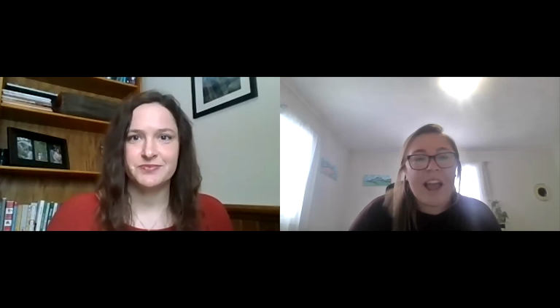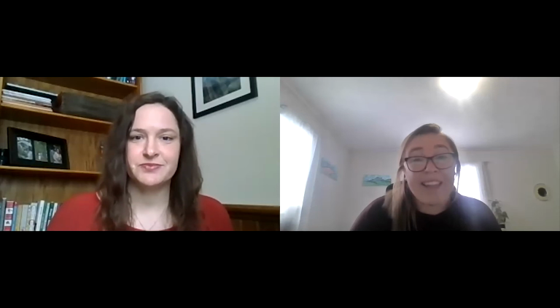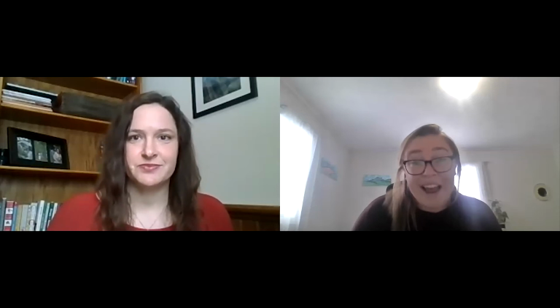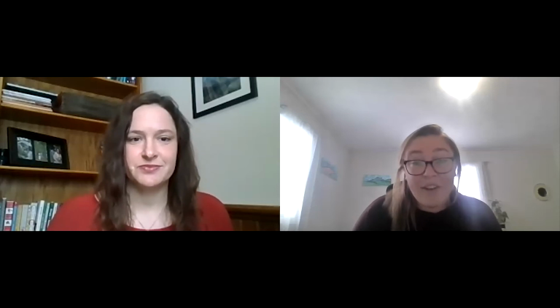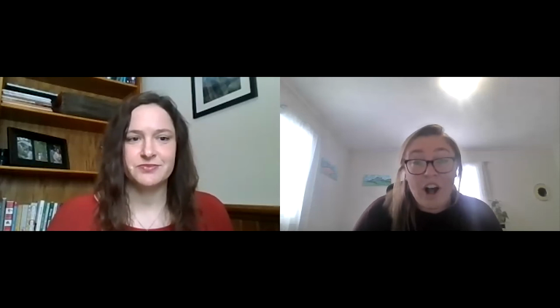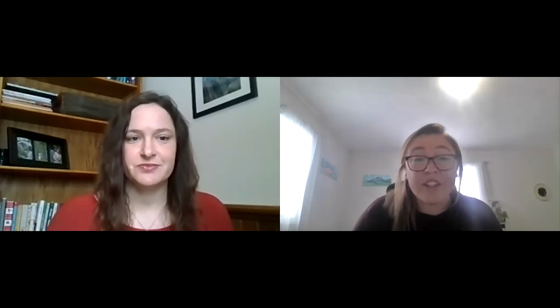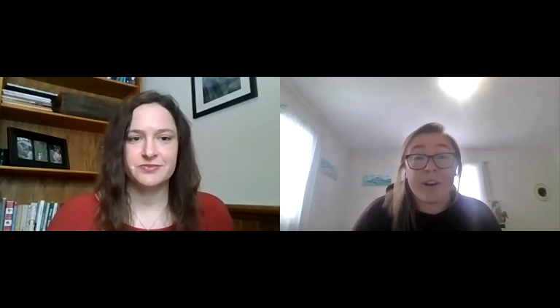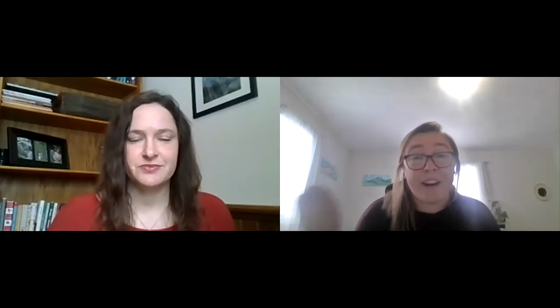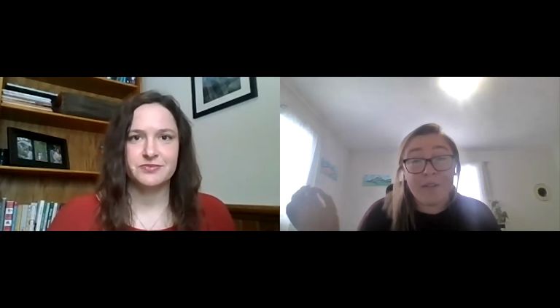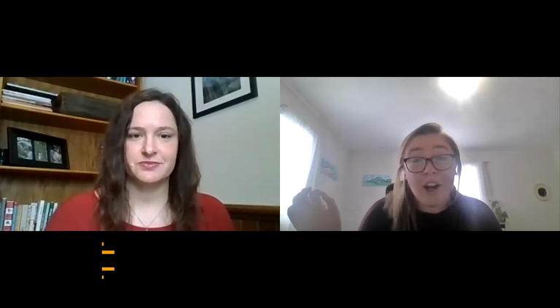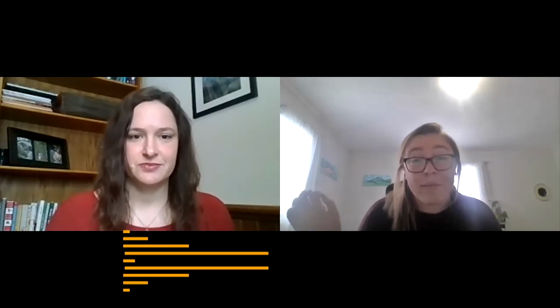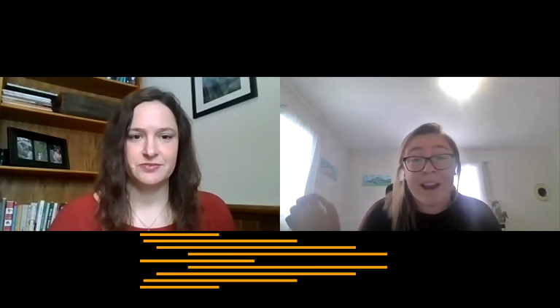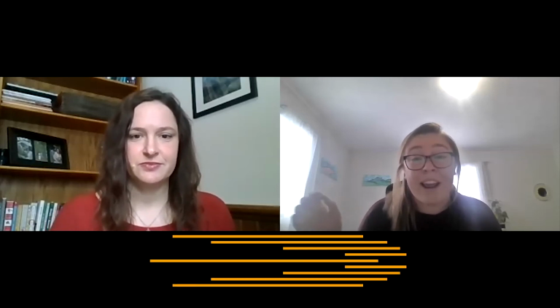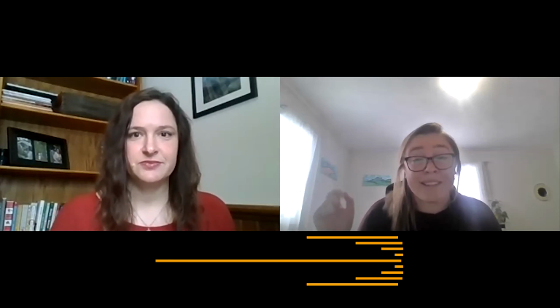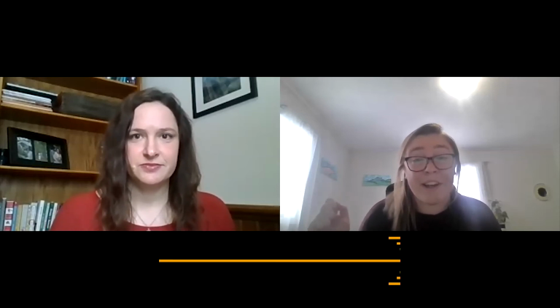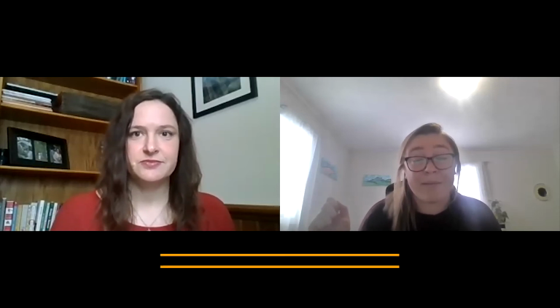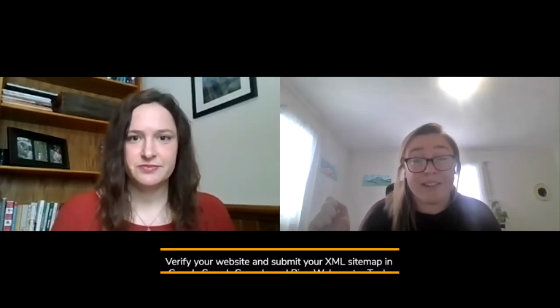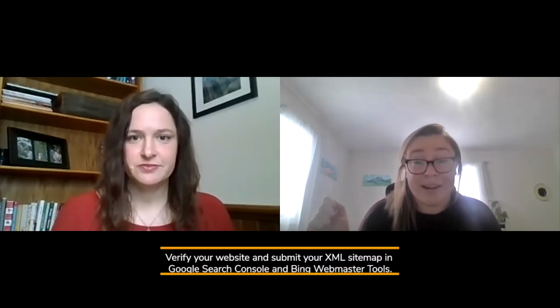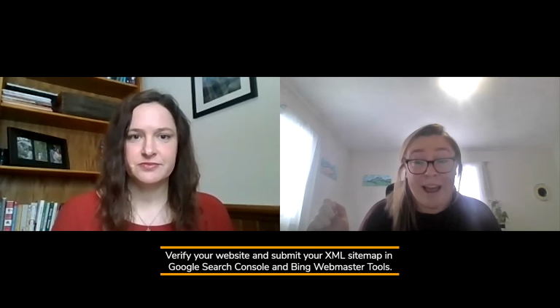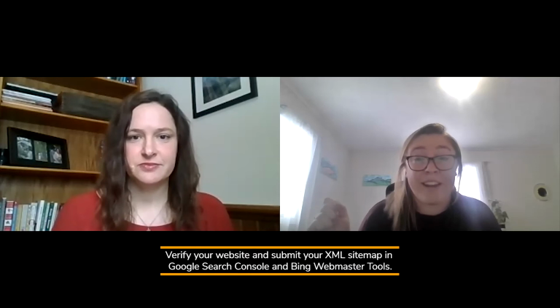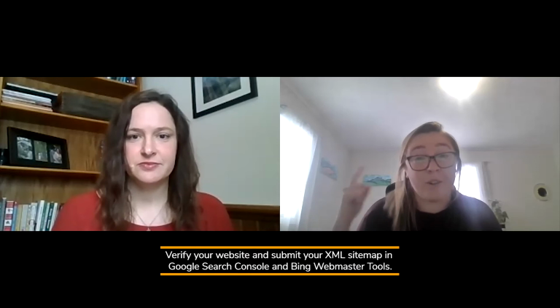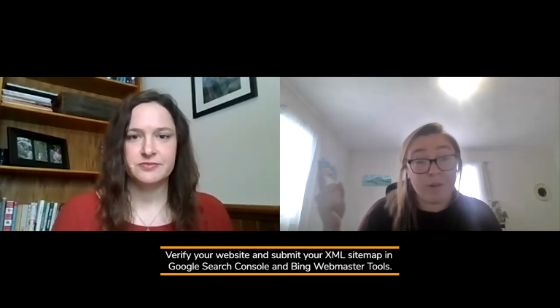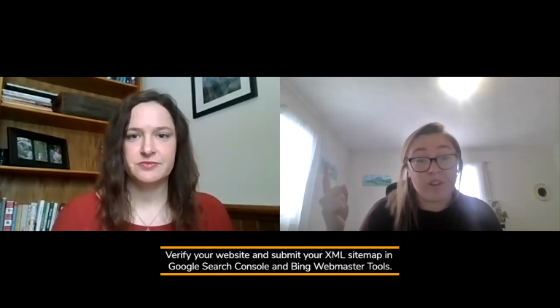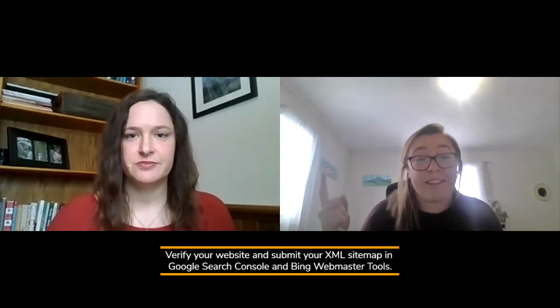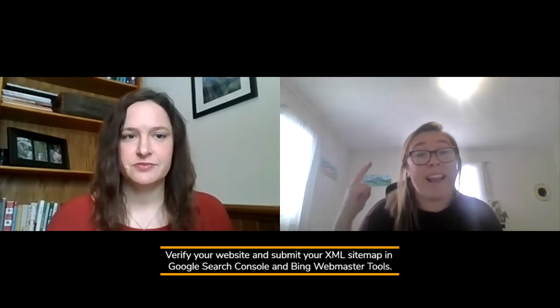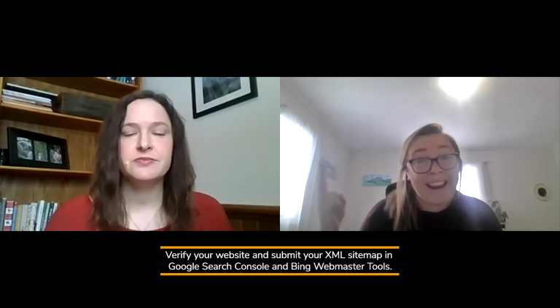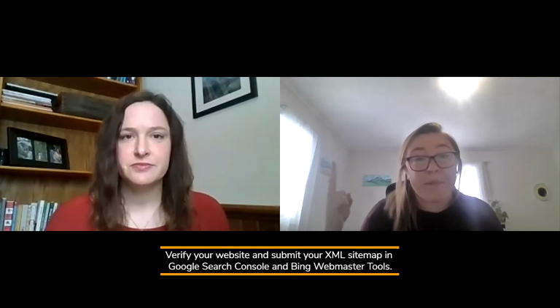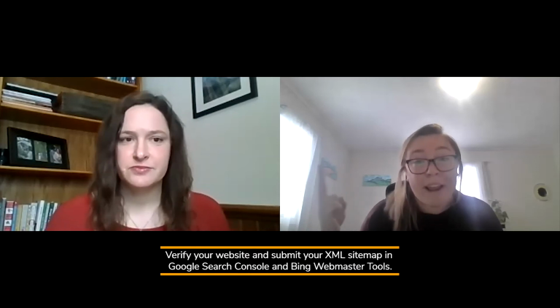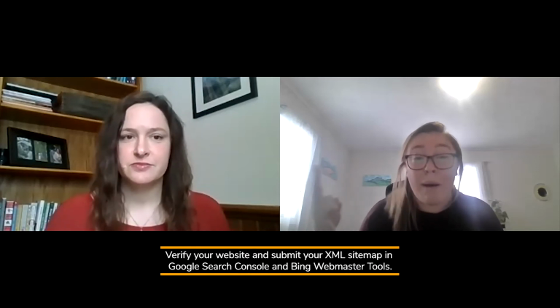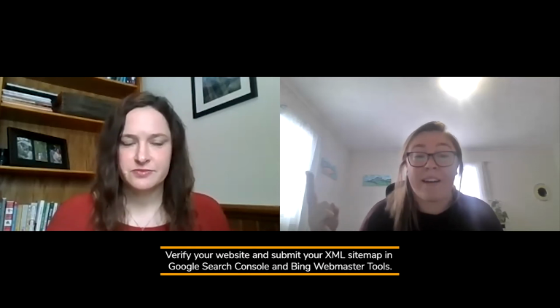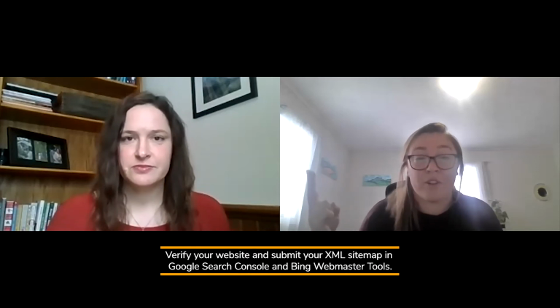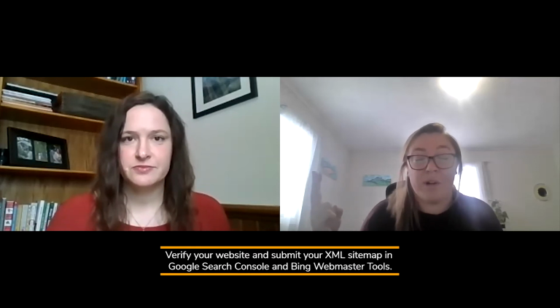At the end of it all, you're going to verify your website and submit your XML sitemap in Google Search Console and Bing Webmaster Tools.